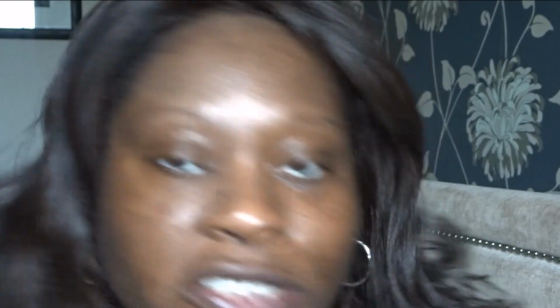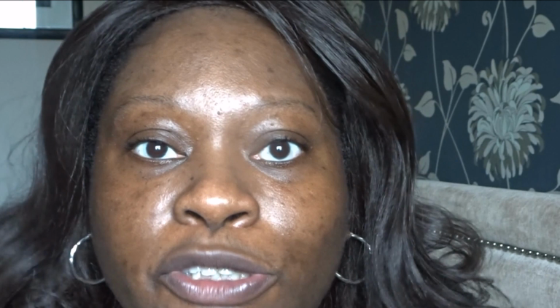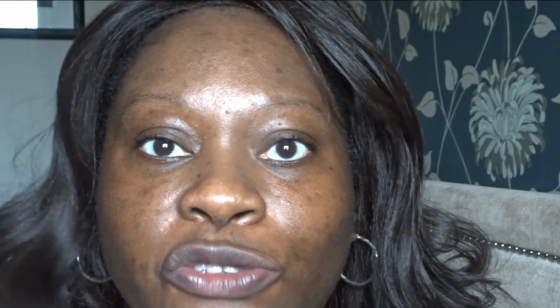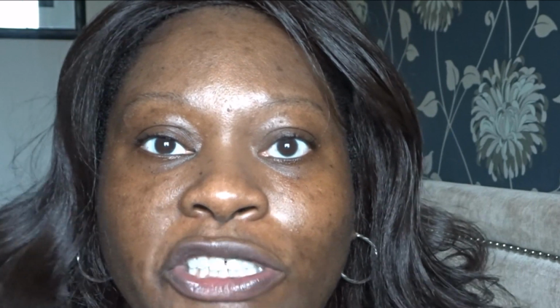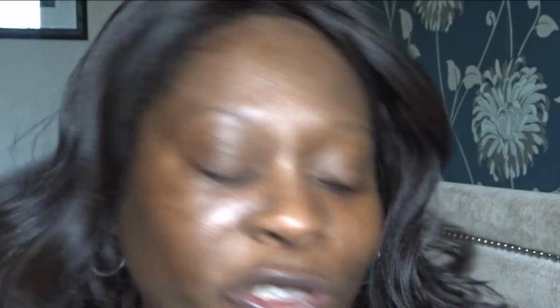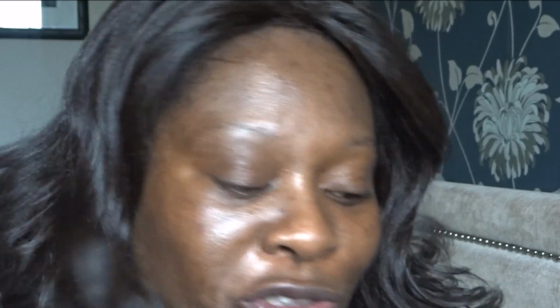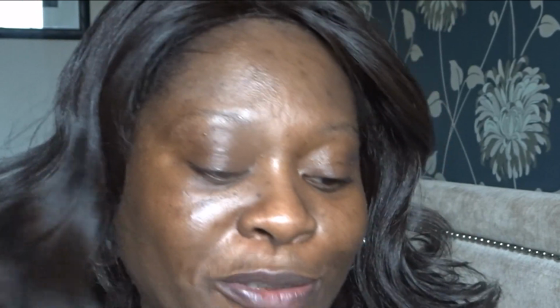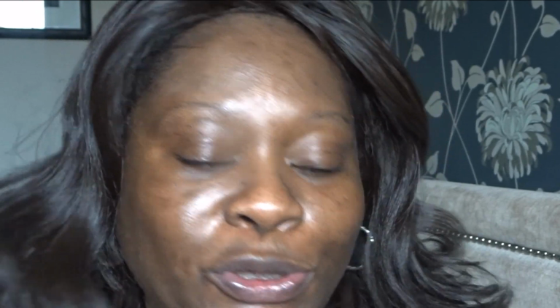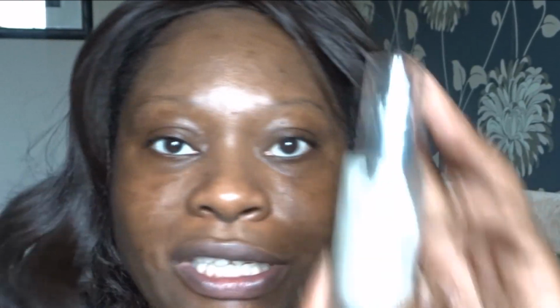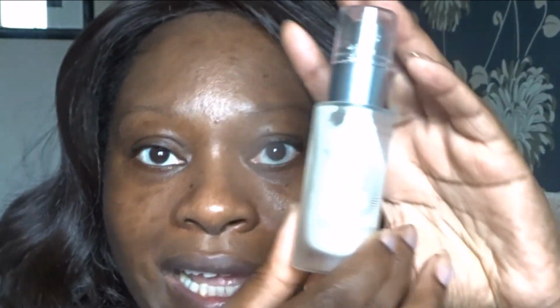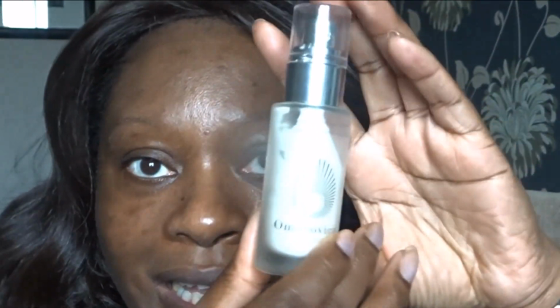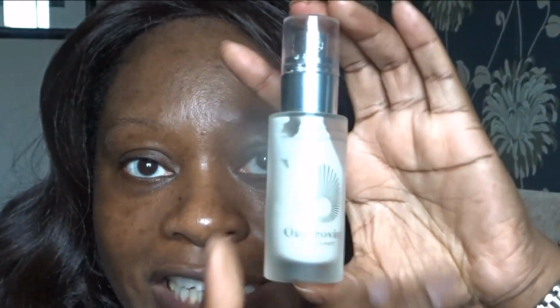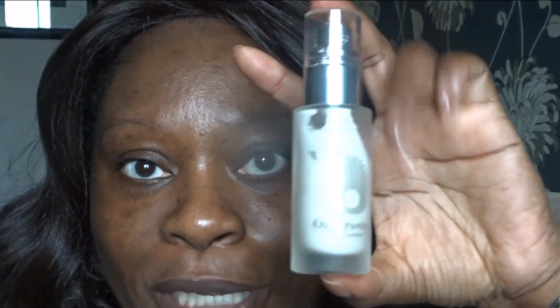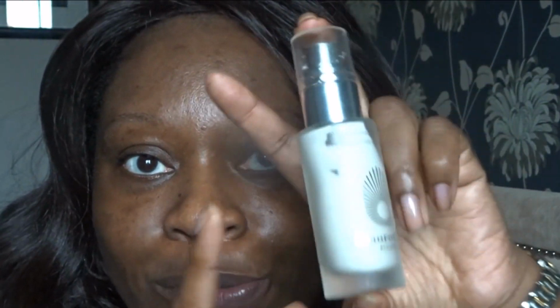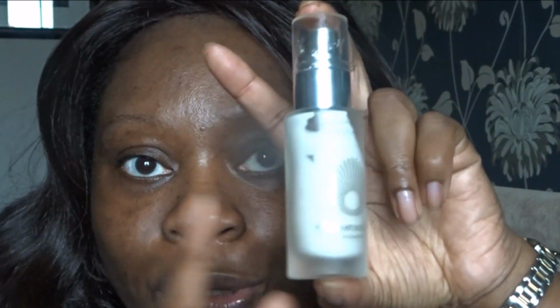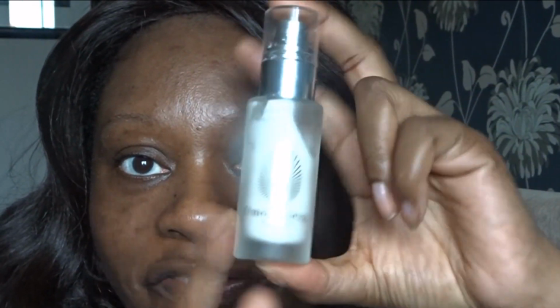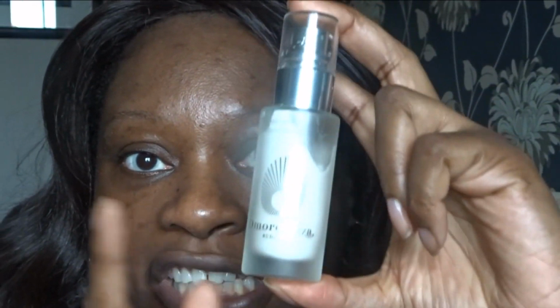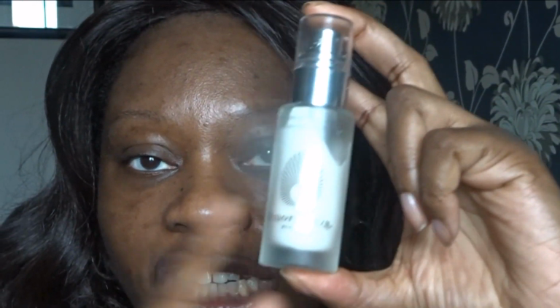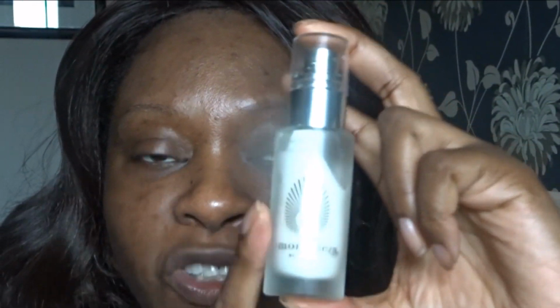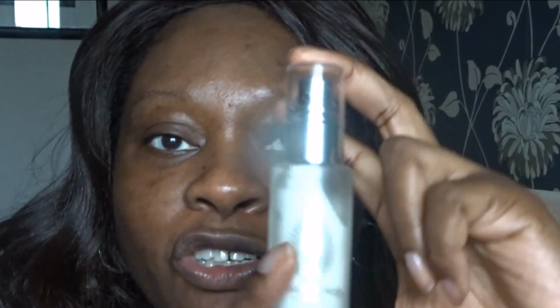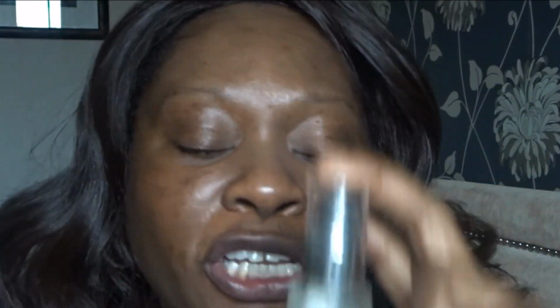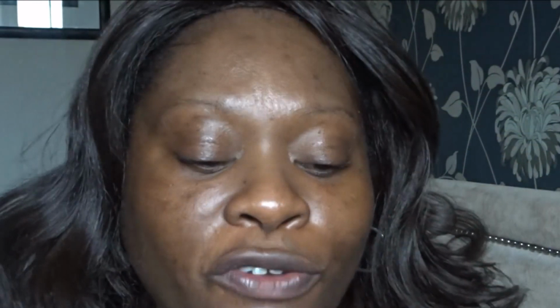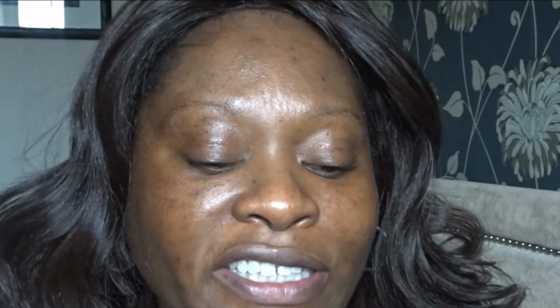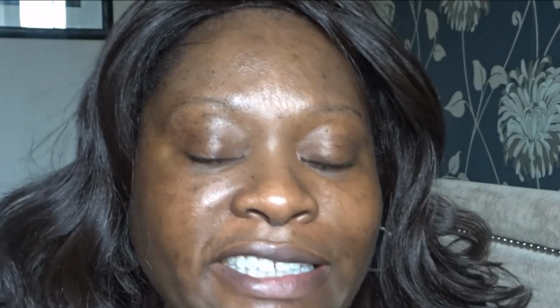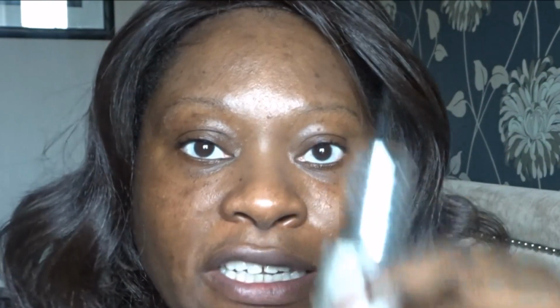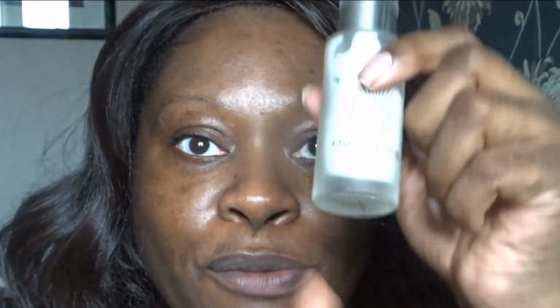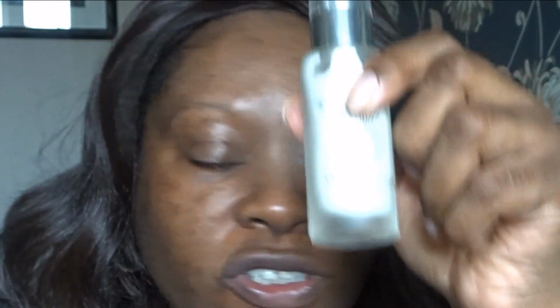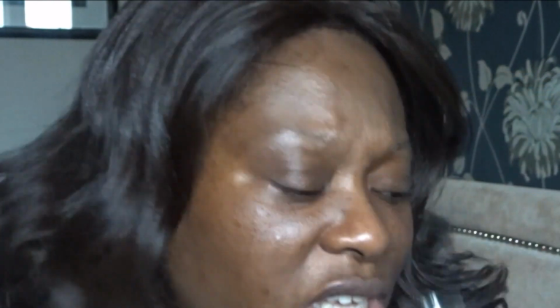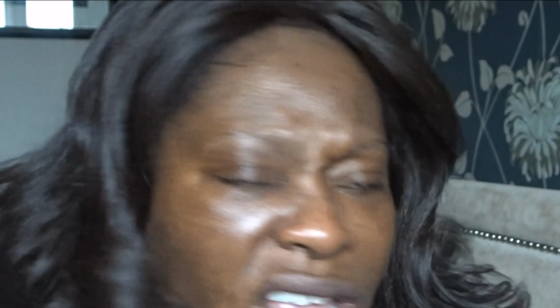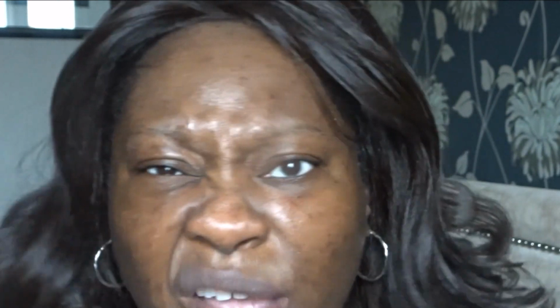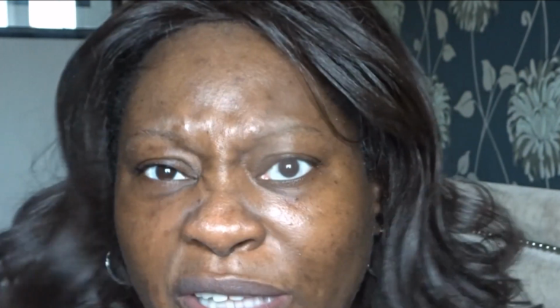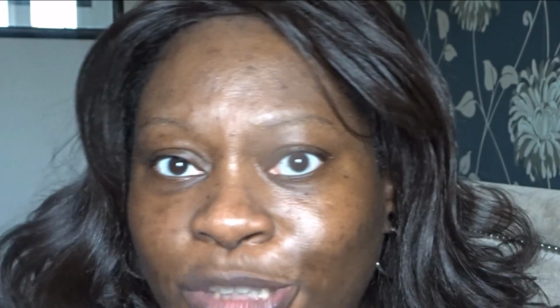The moisturizer I used this morning is my Amoravicha, which I got in a Look Fantastic box about two months ago.